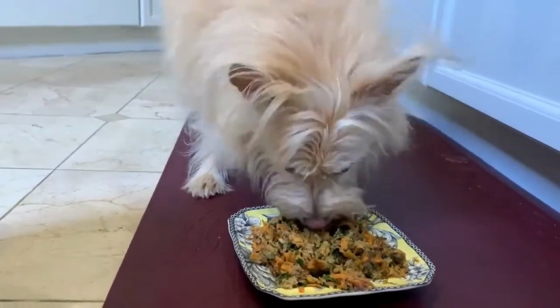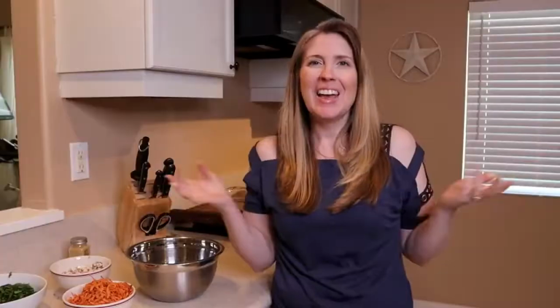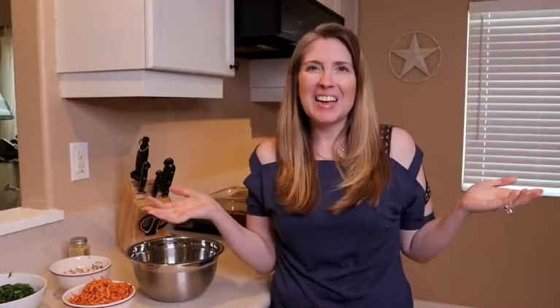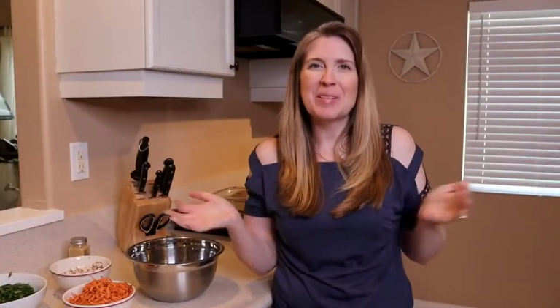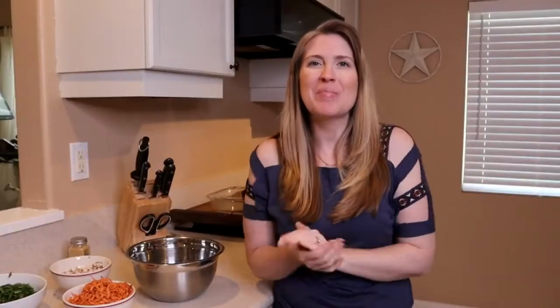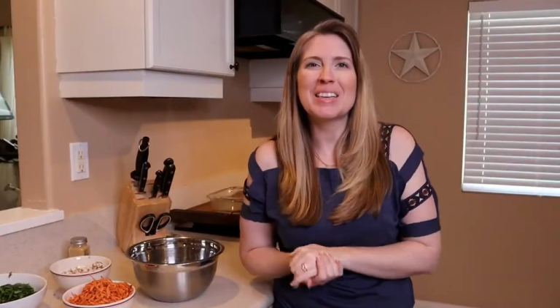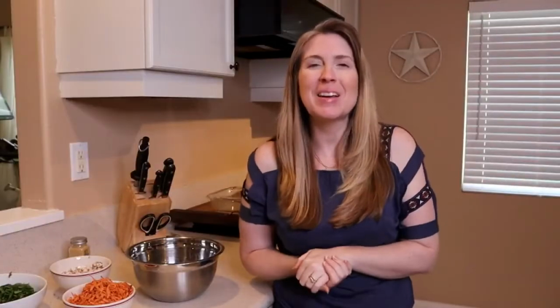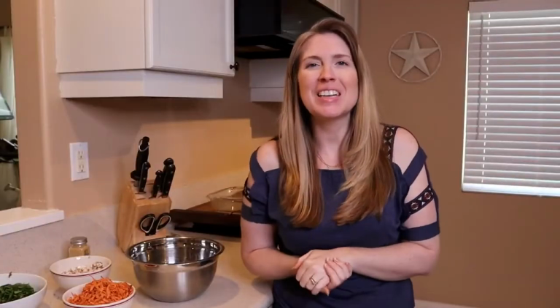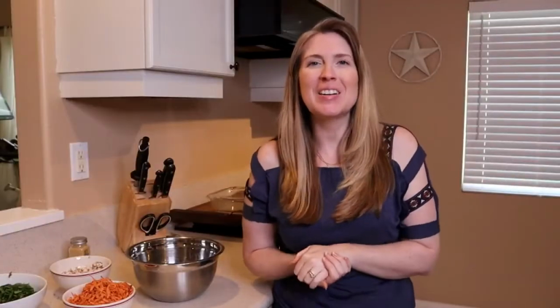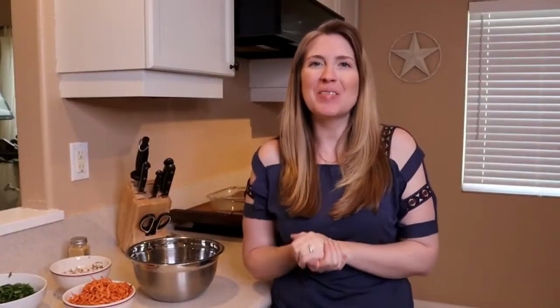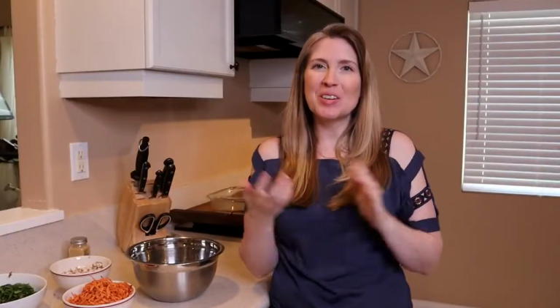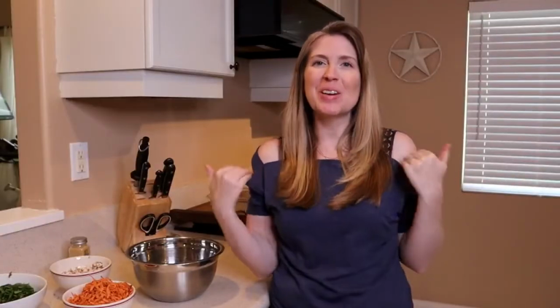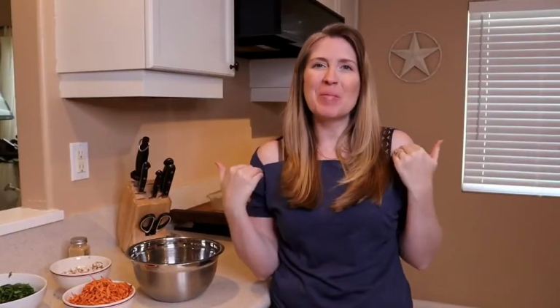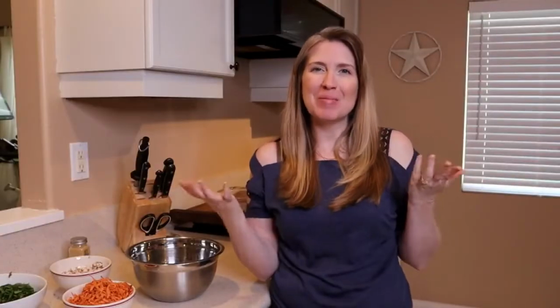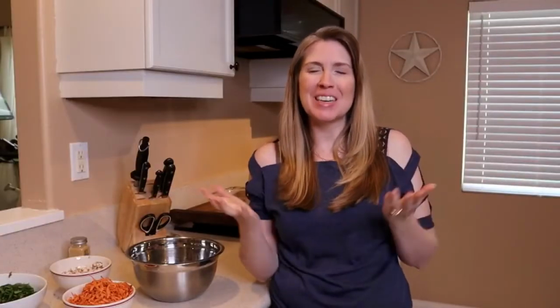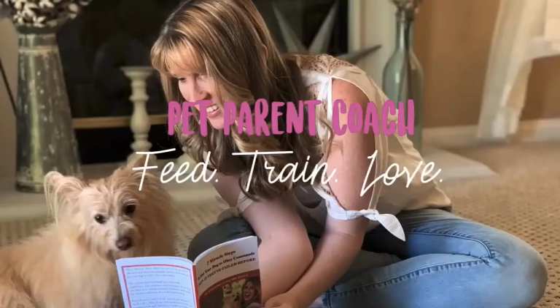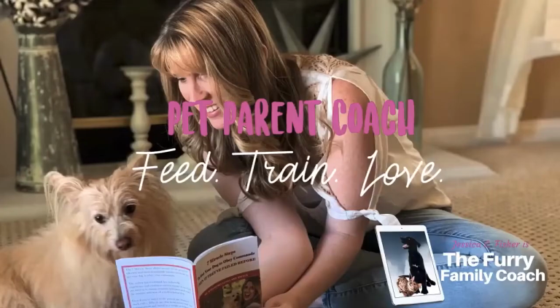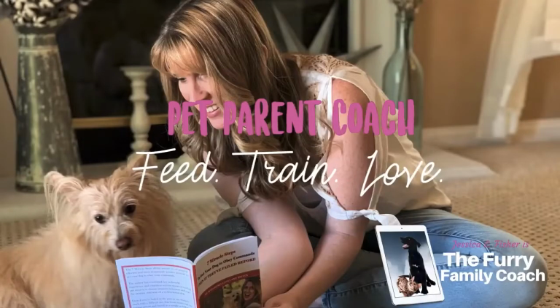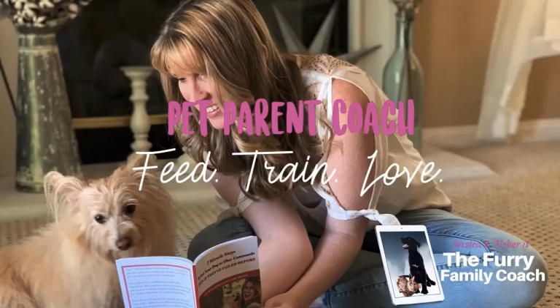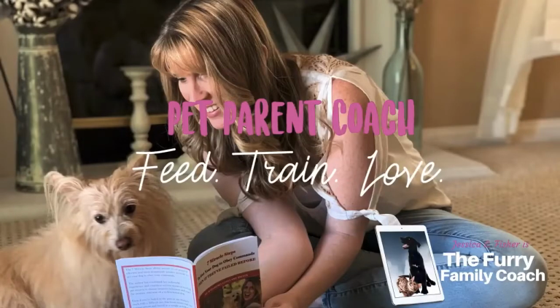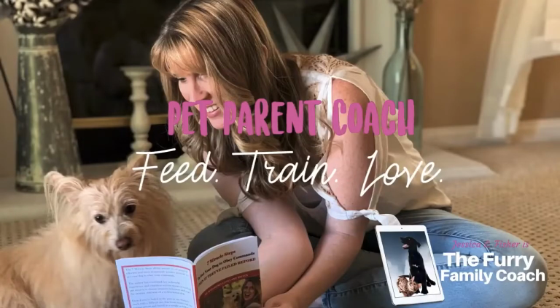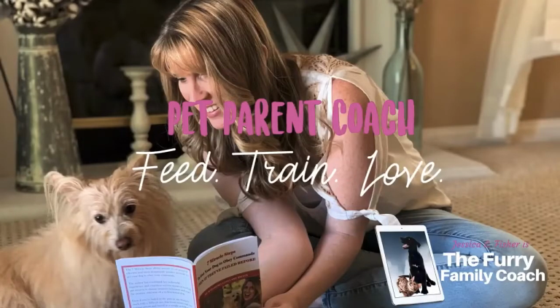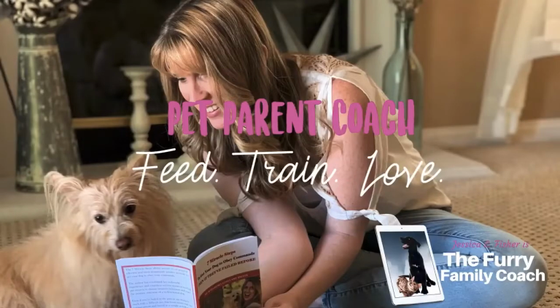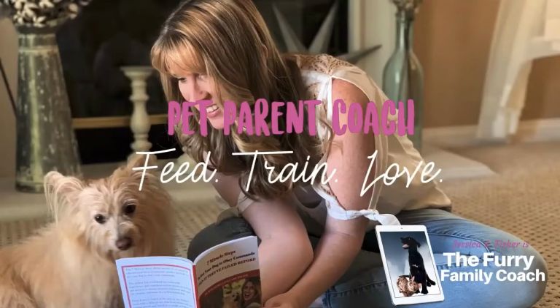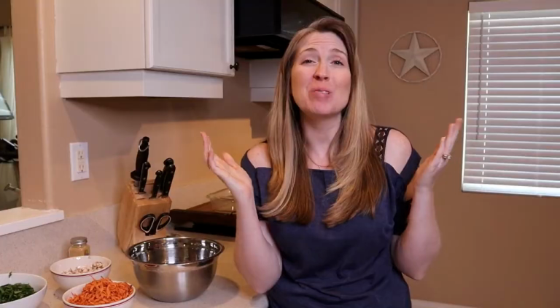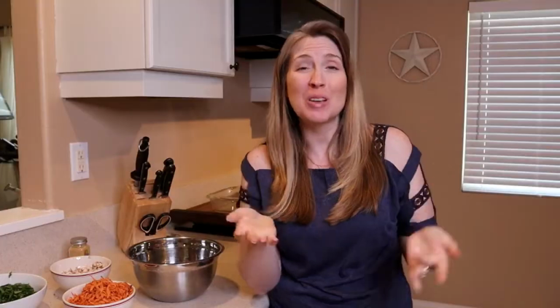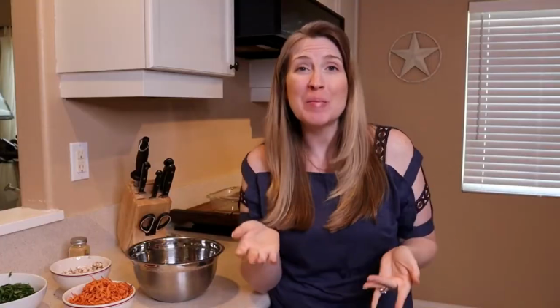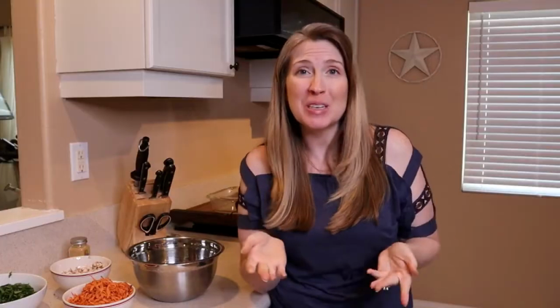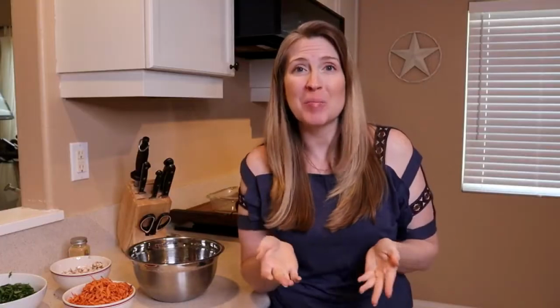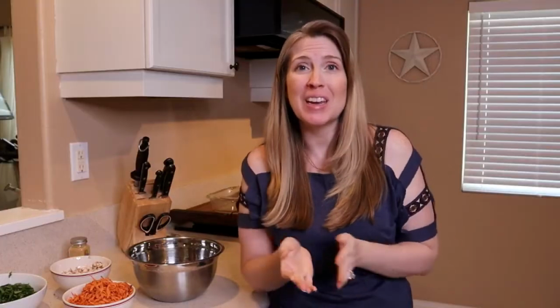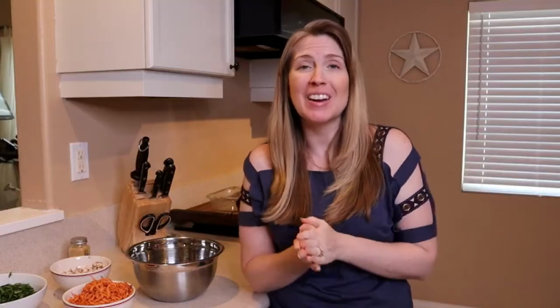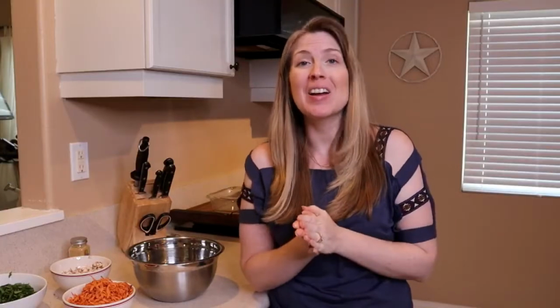Hey guys, welcome back to my channel. If you're new here, my name is Jessica. I'm the furry family coach. Thank you so much for being here.